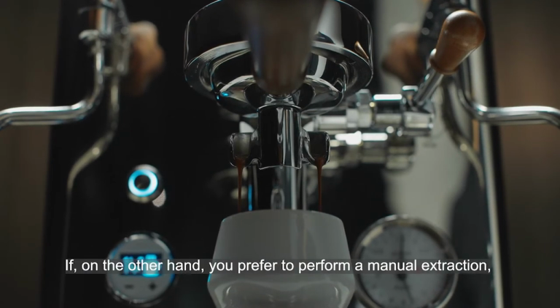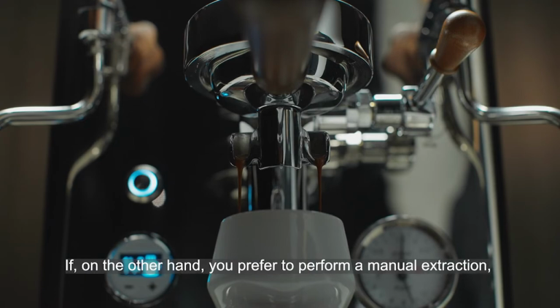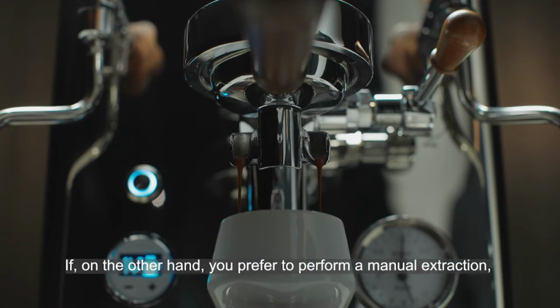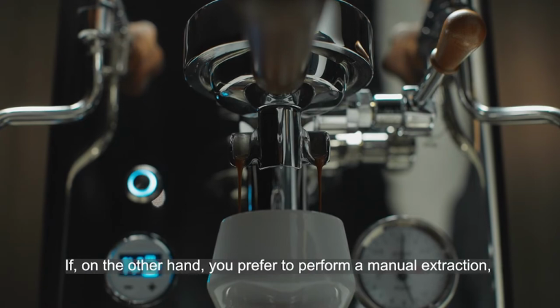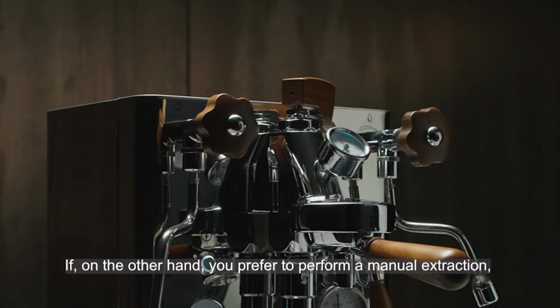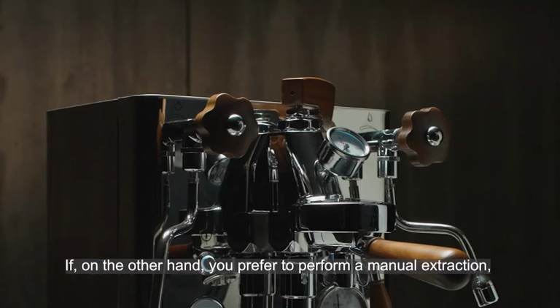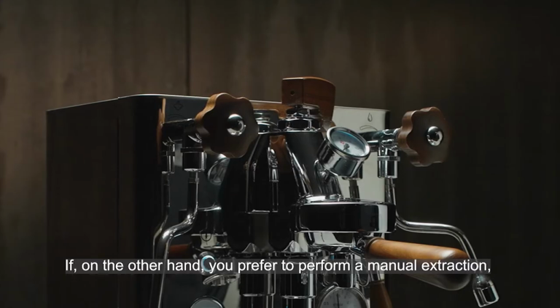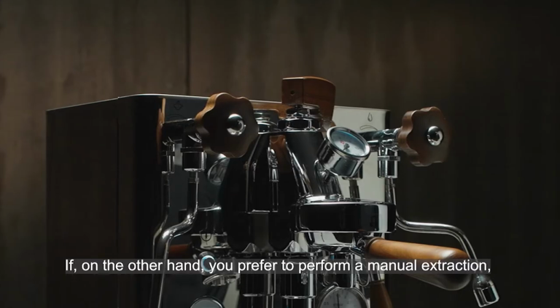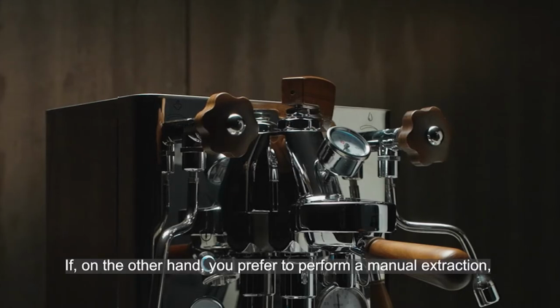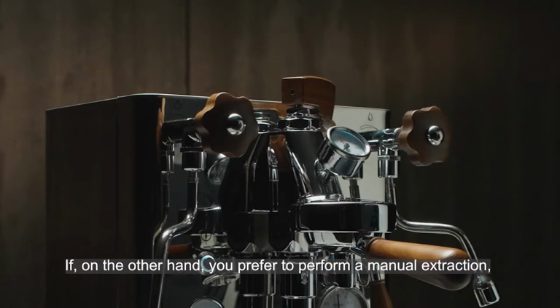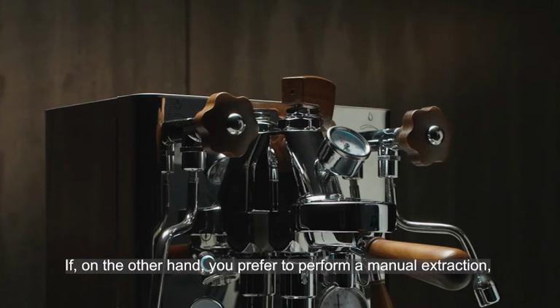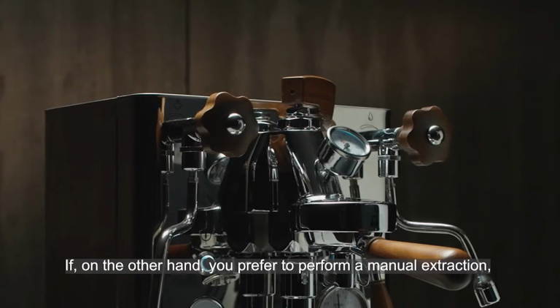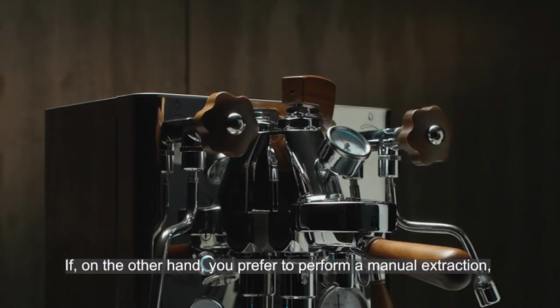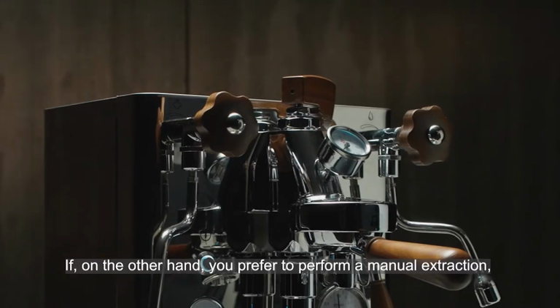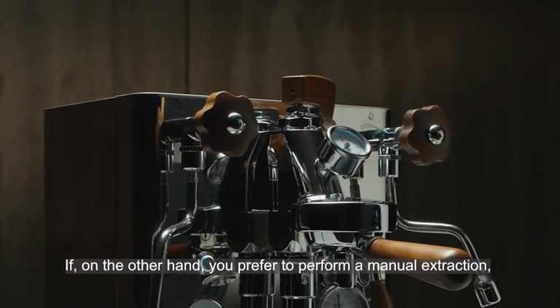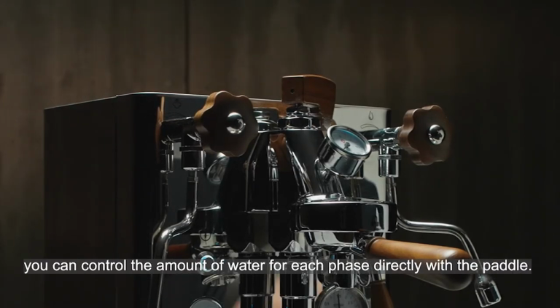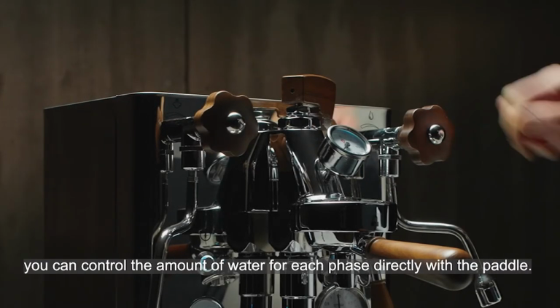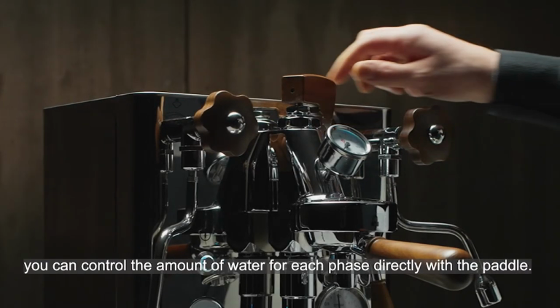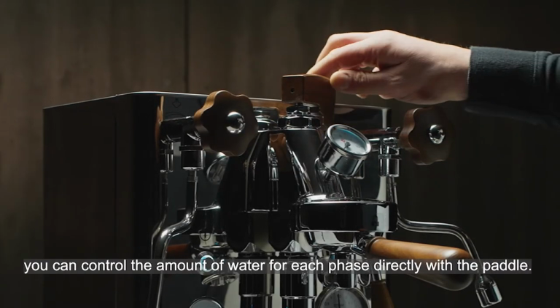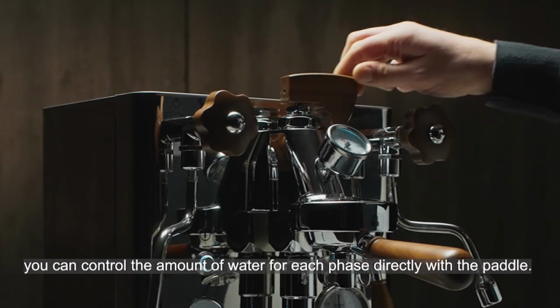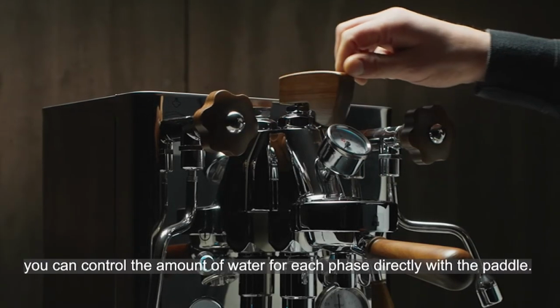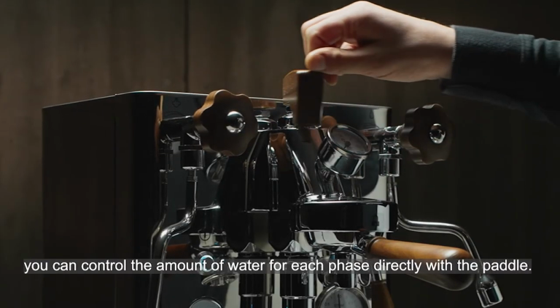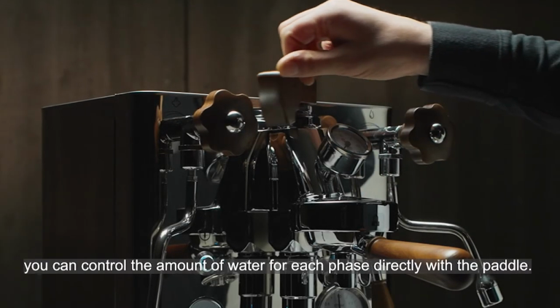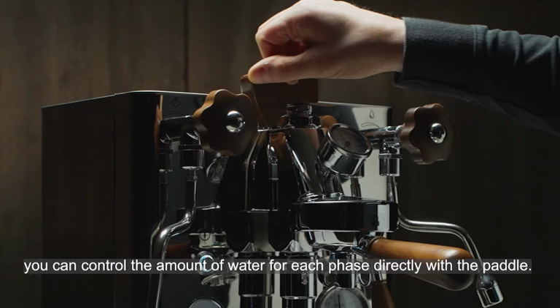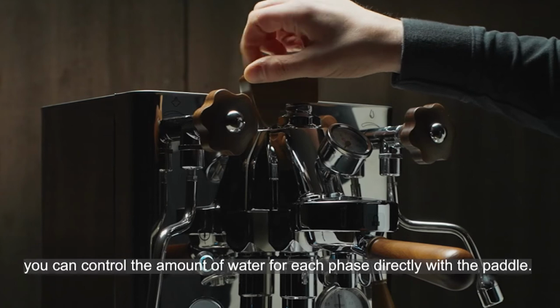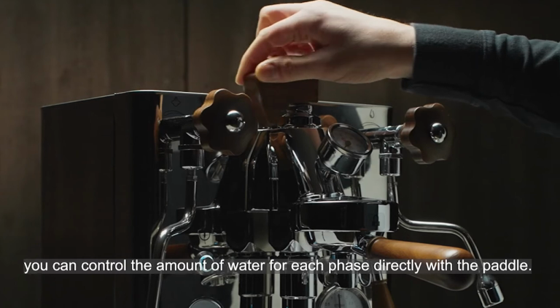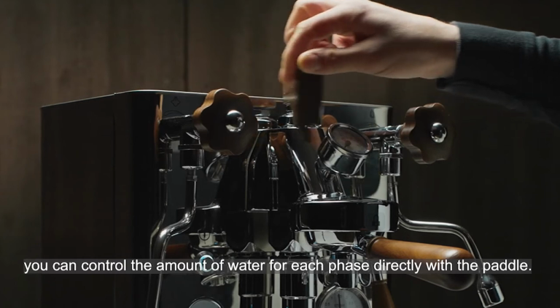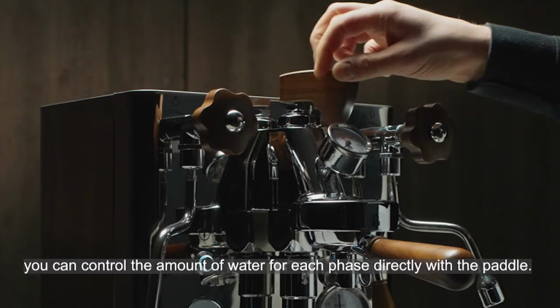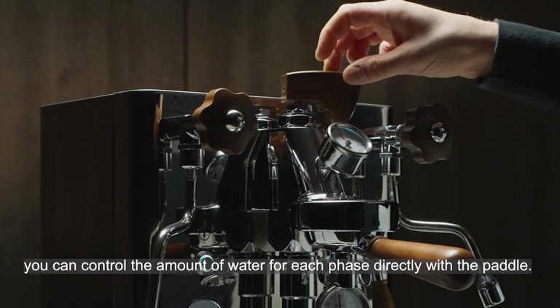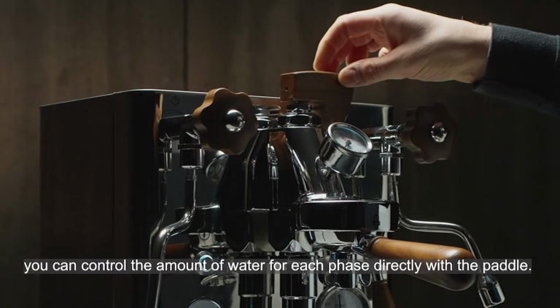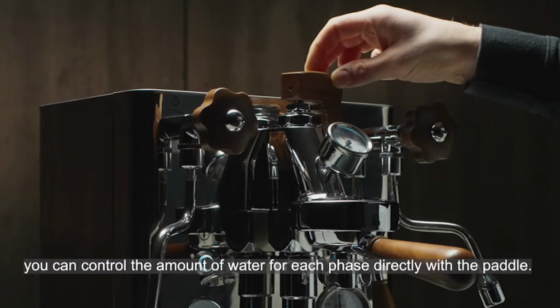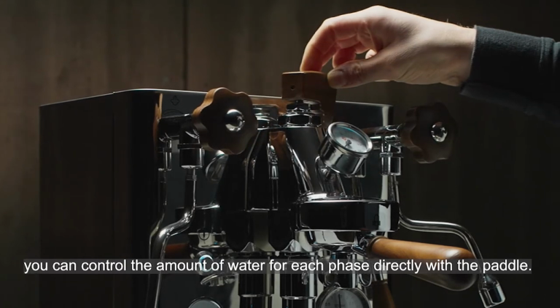If on the other hand you prefer to perform a manual extraction, you can control the amount of water for each phase directly with the paddle.